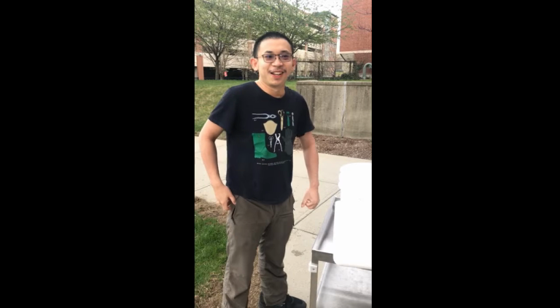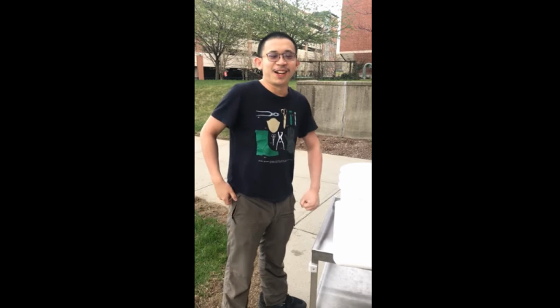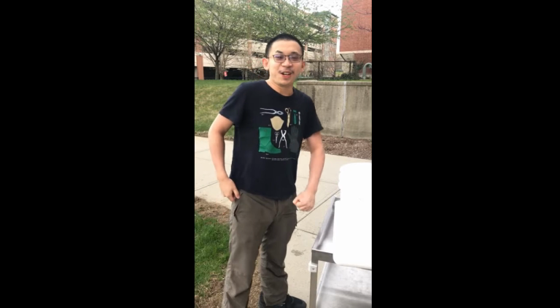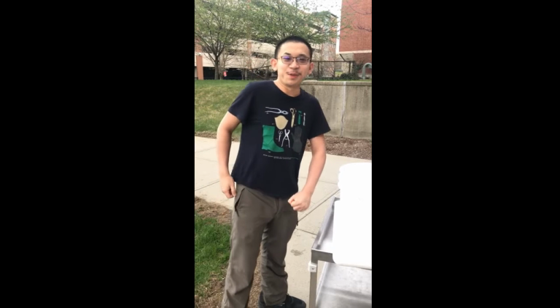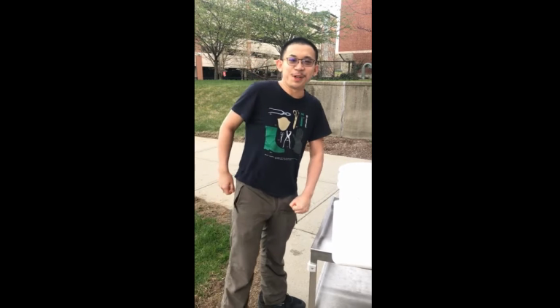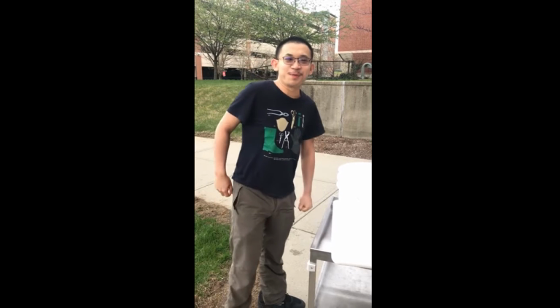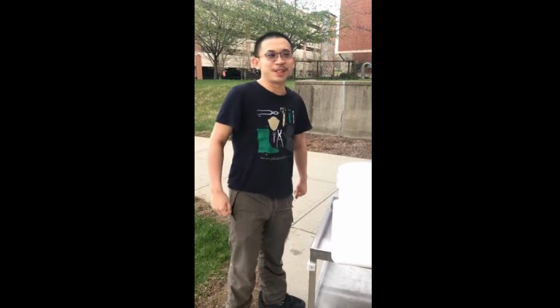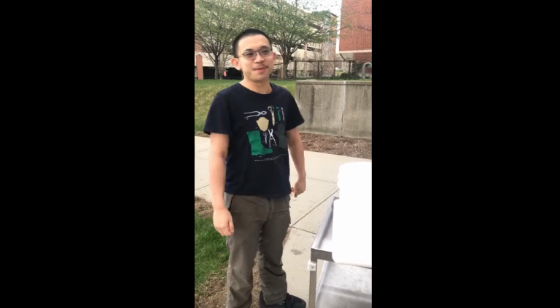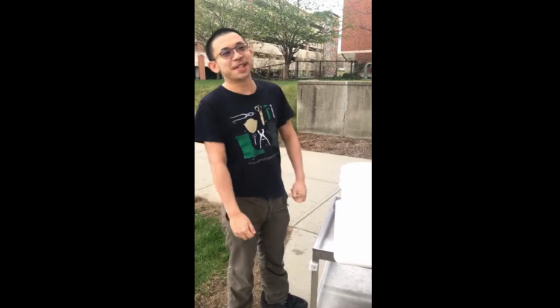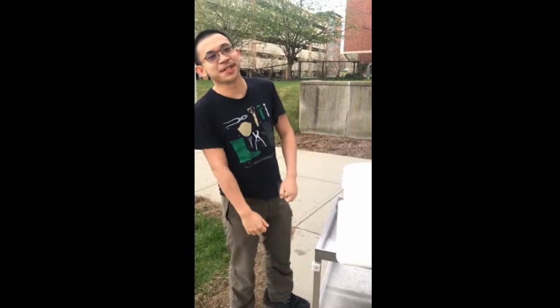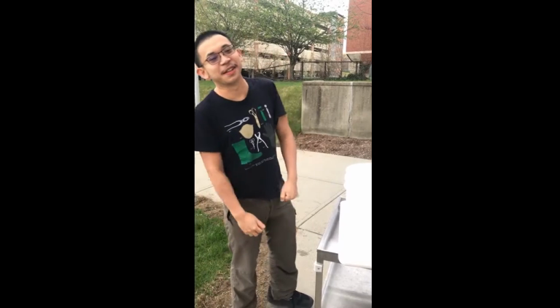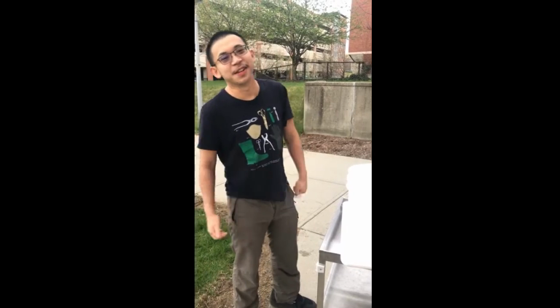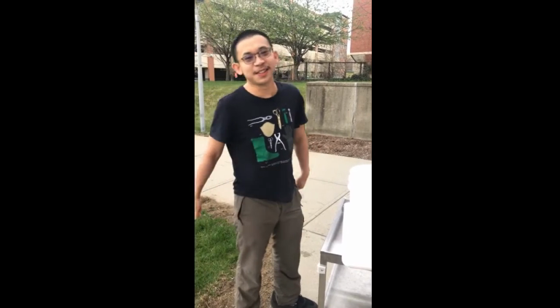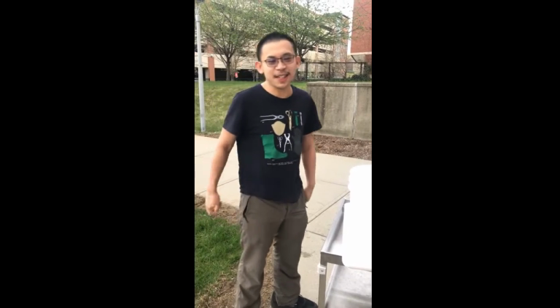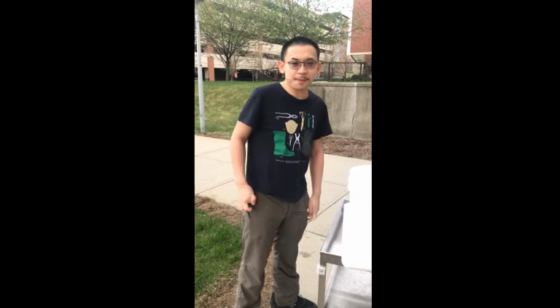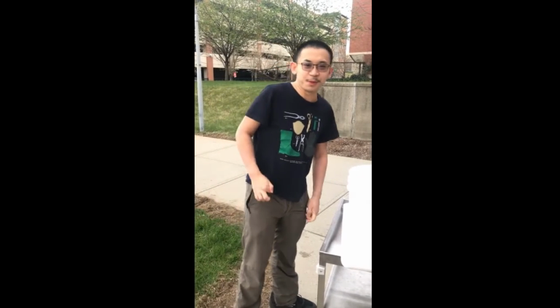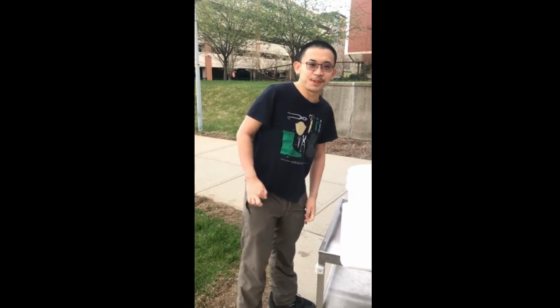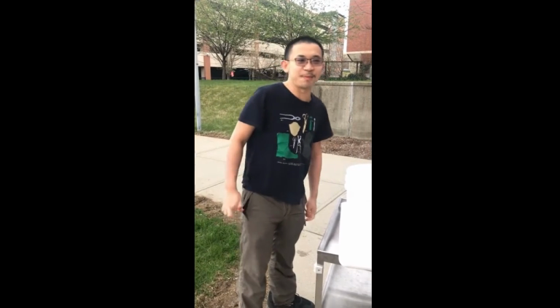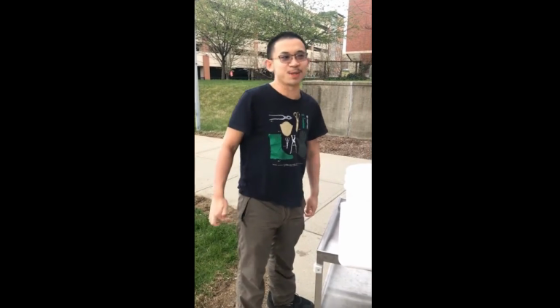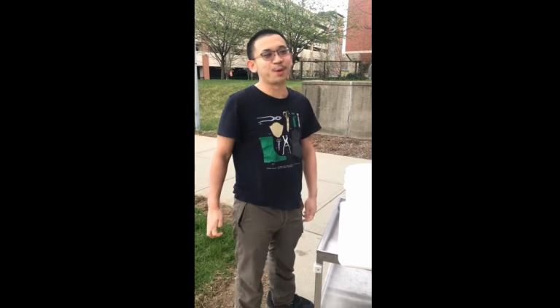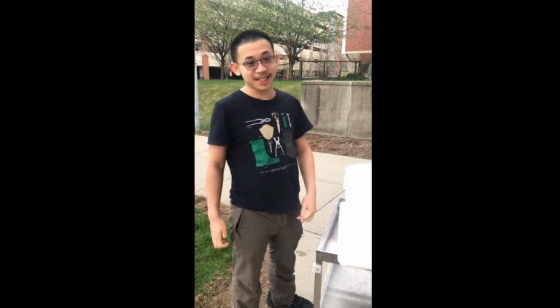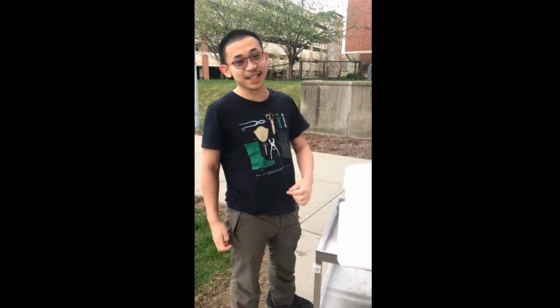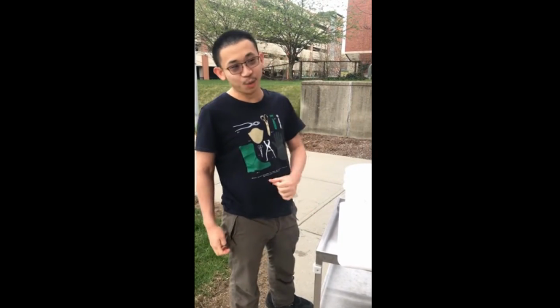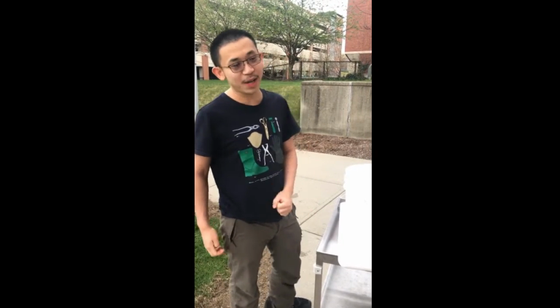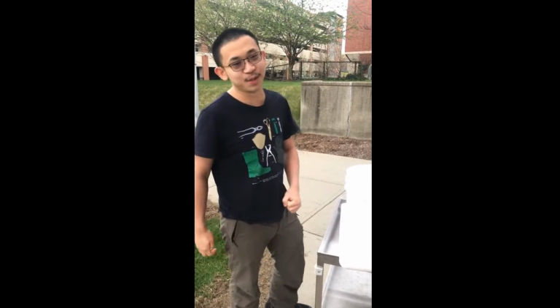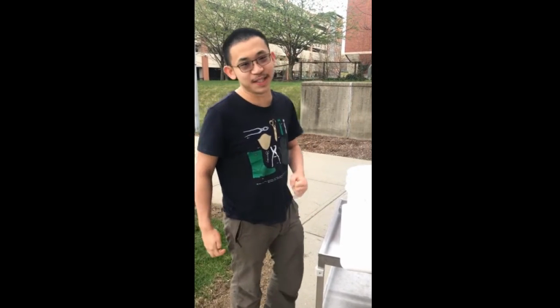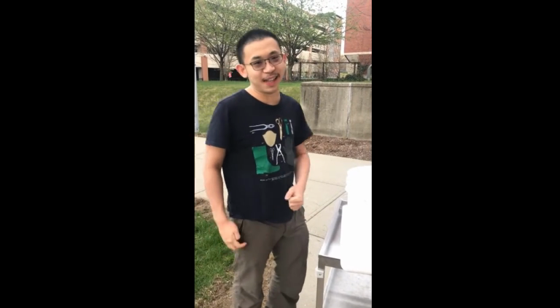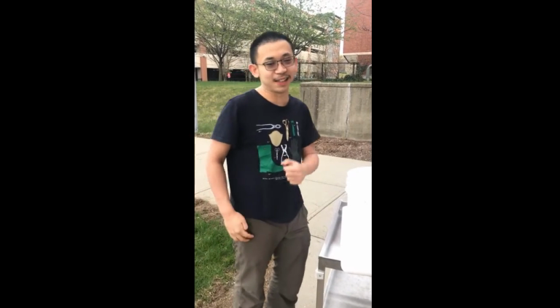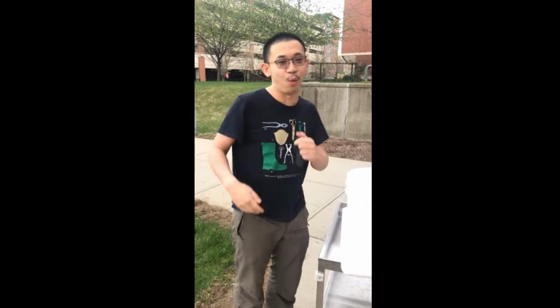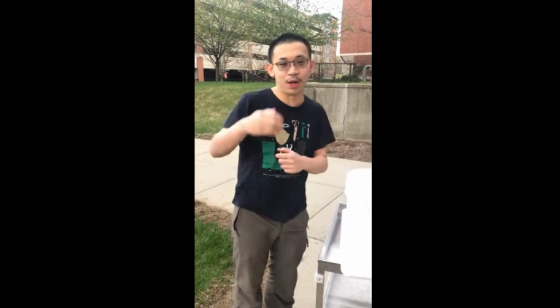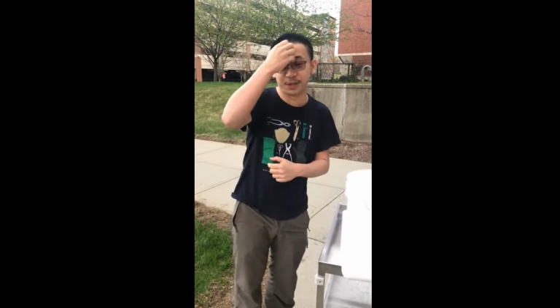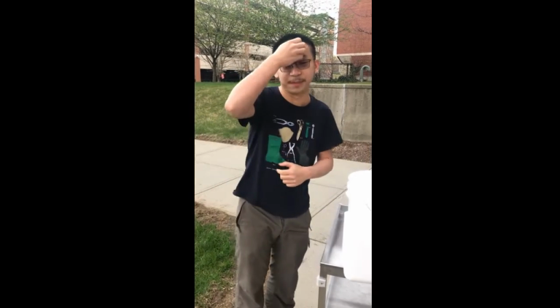Hi everyone, my name is Anderson. Today I'm going to demonstrate what is a good way to select a water gun.